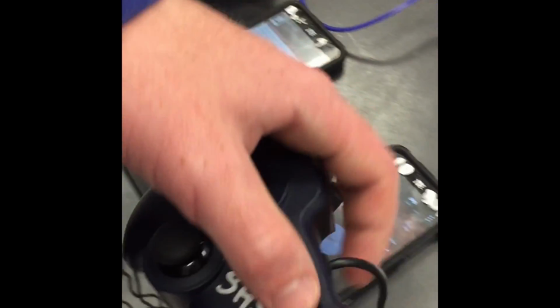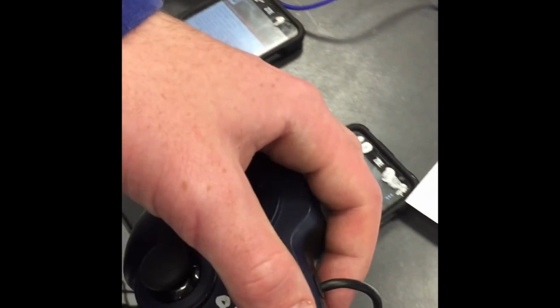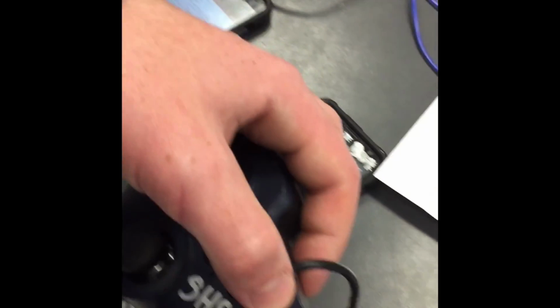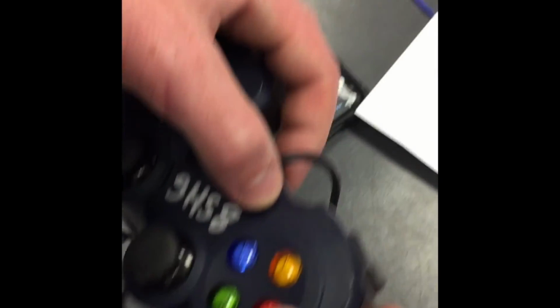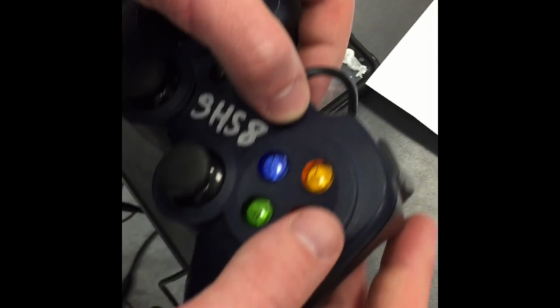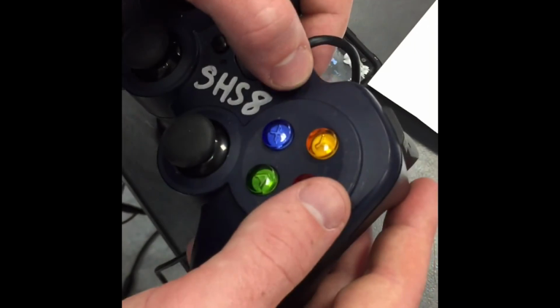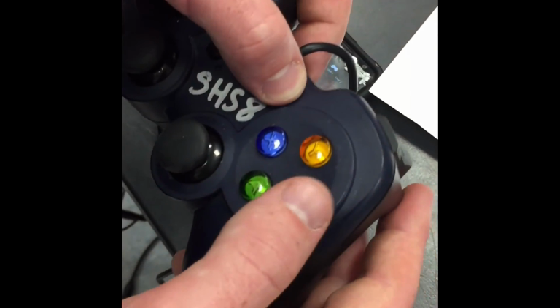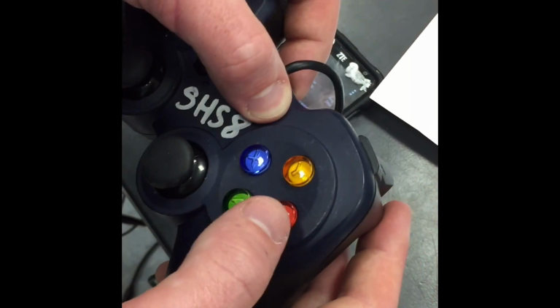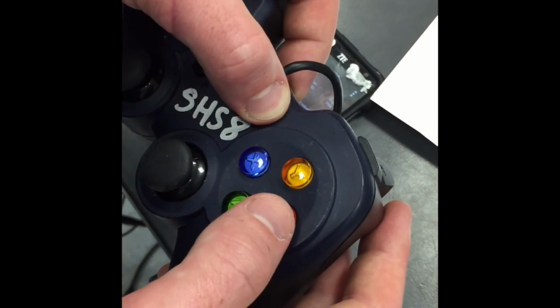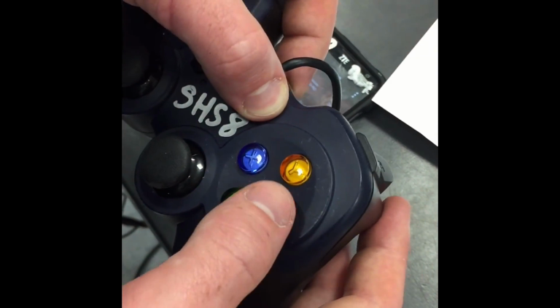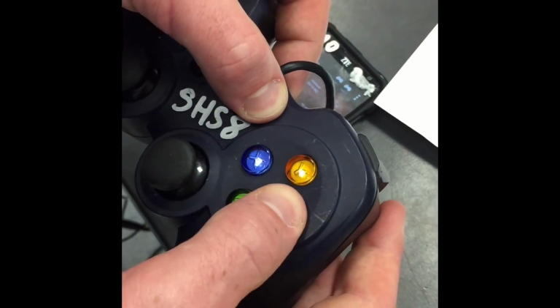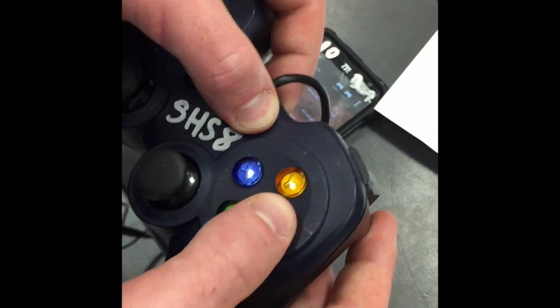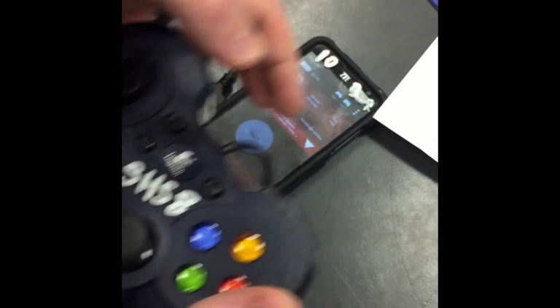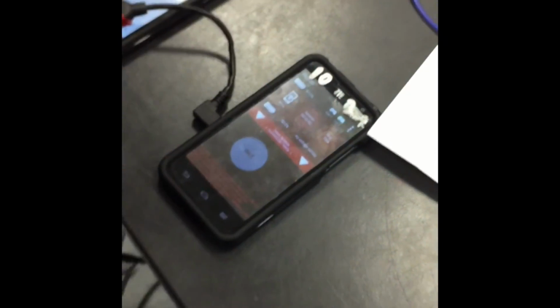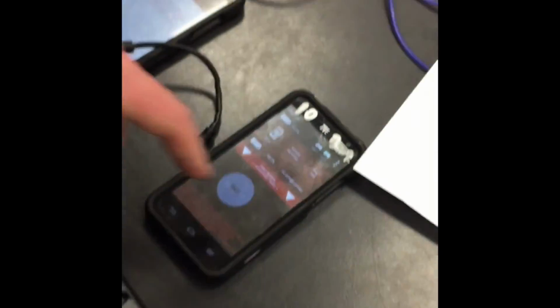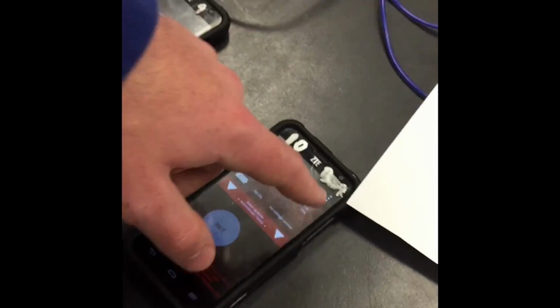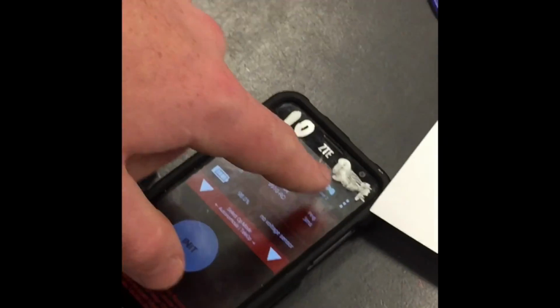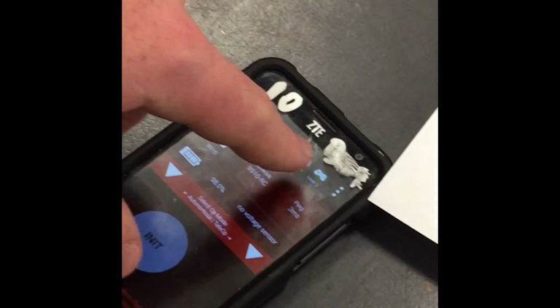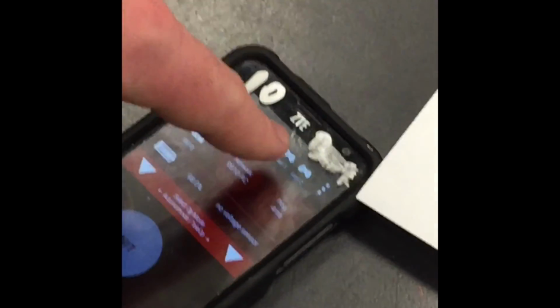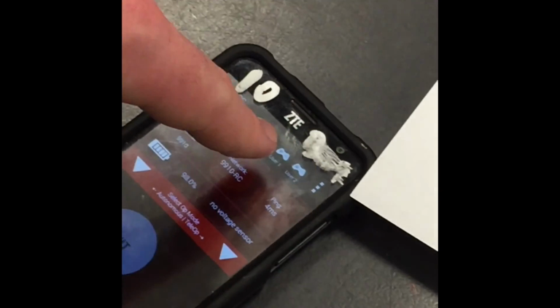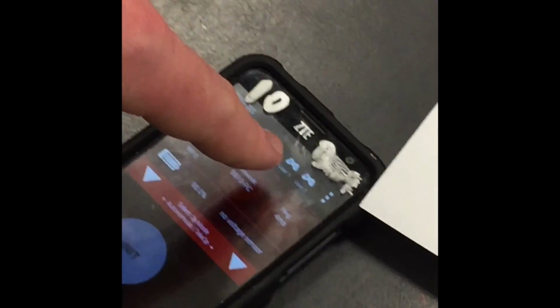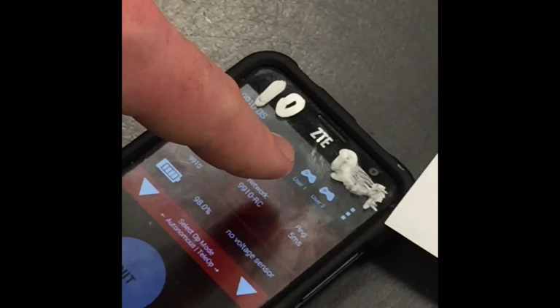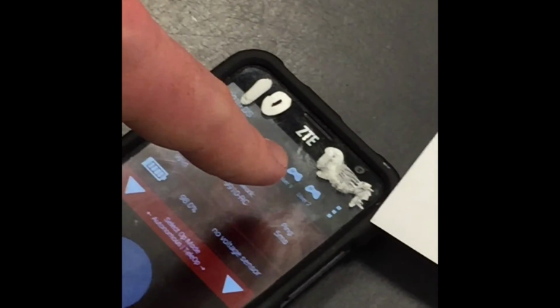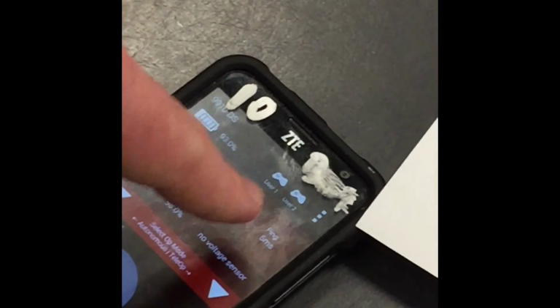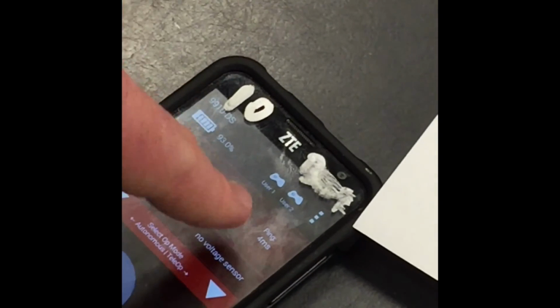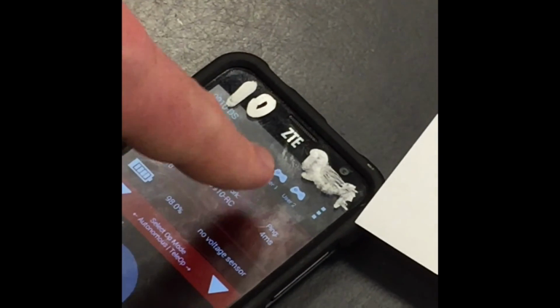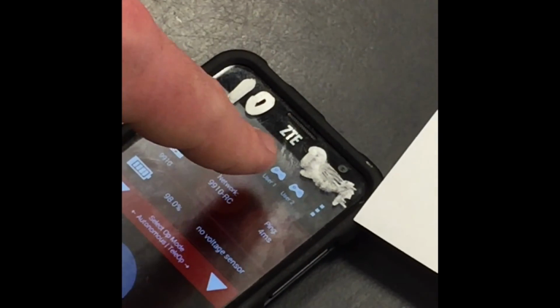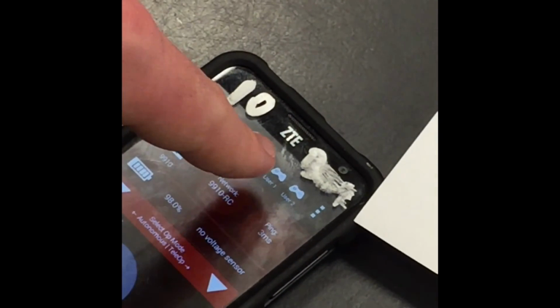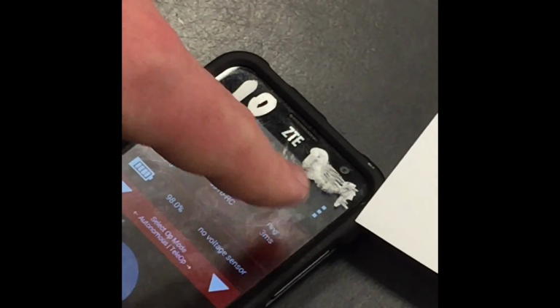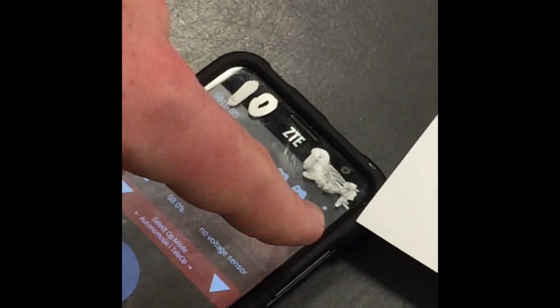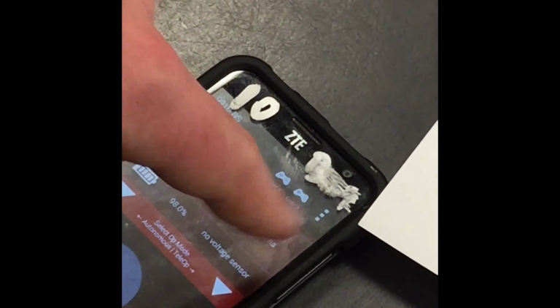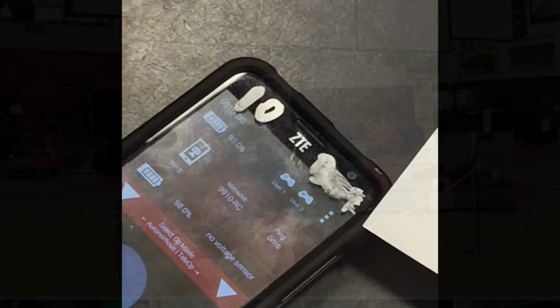And then for the next one you're going to press start and then B. As you can see, this can be your driver one and driver two.